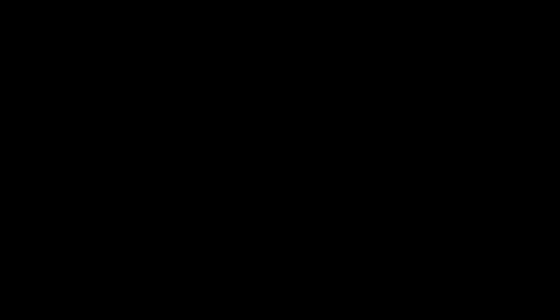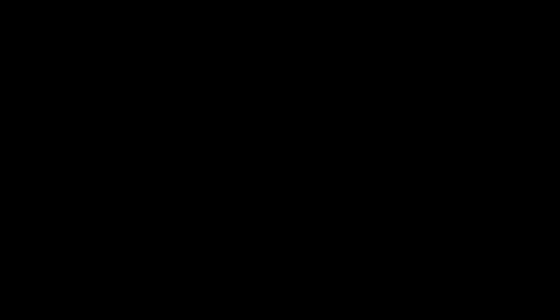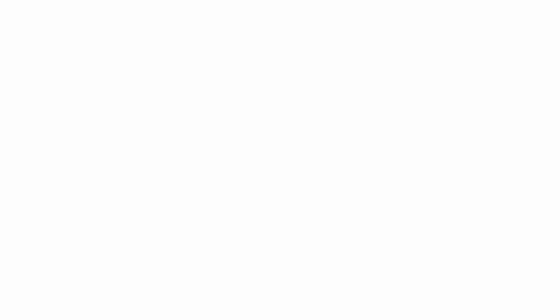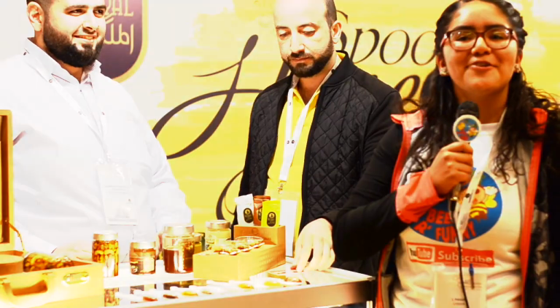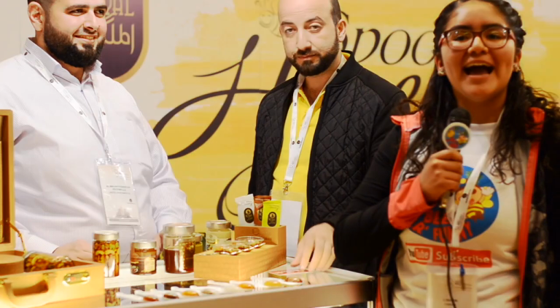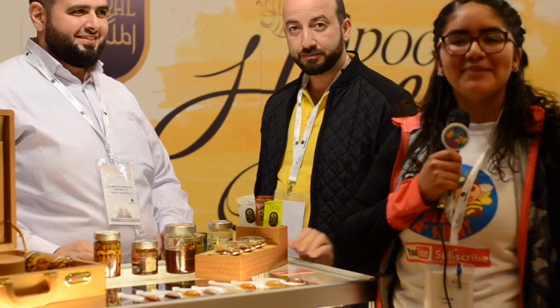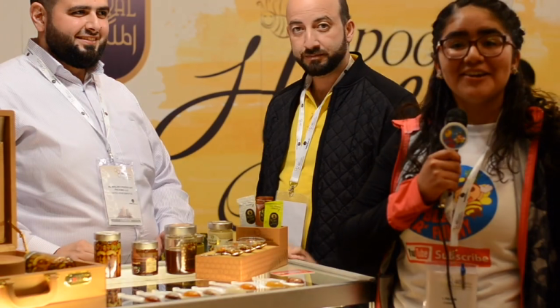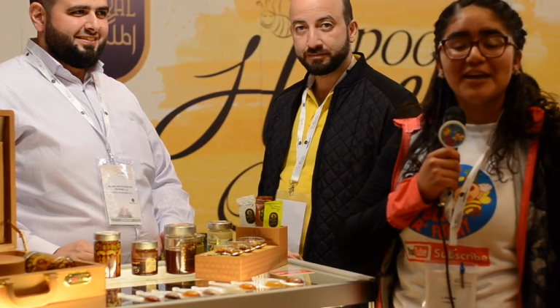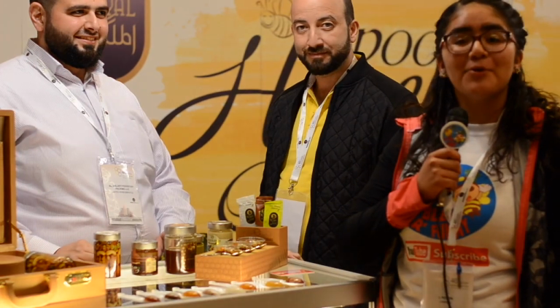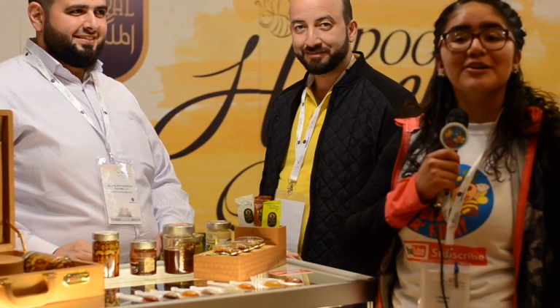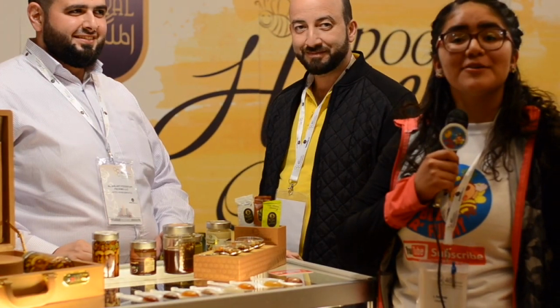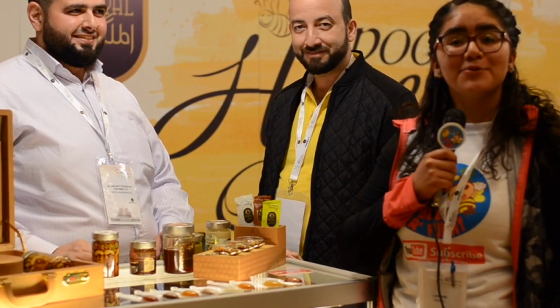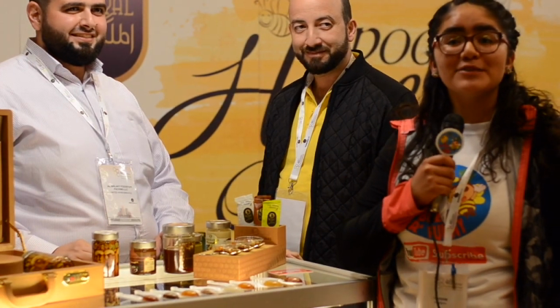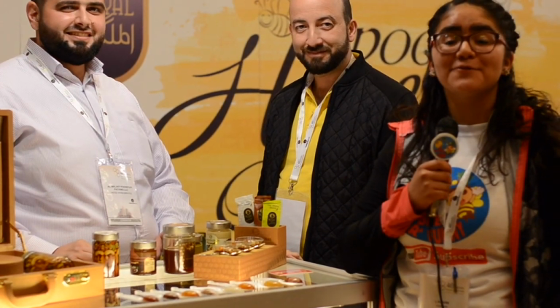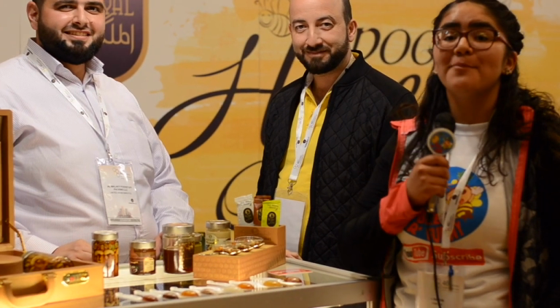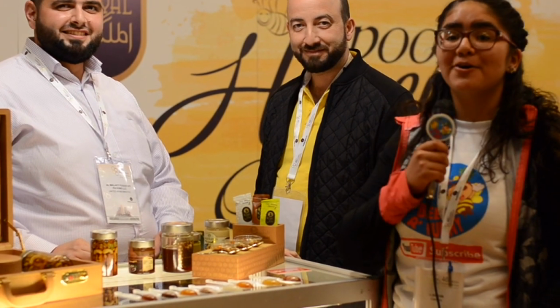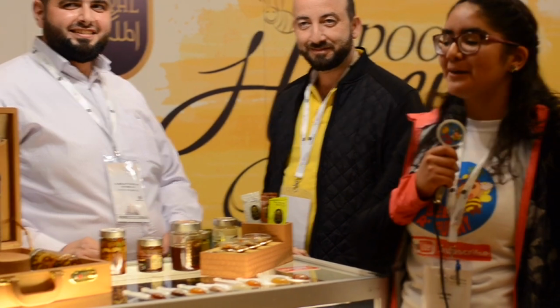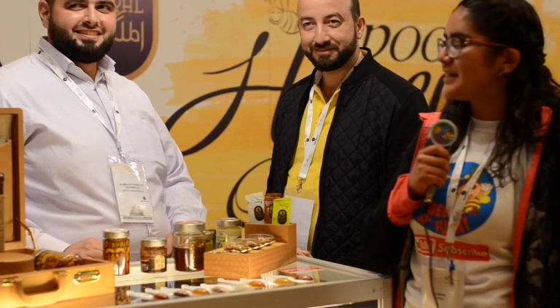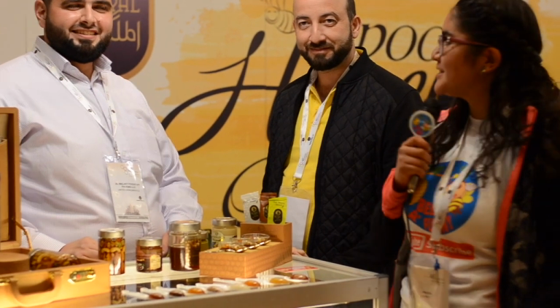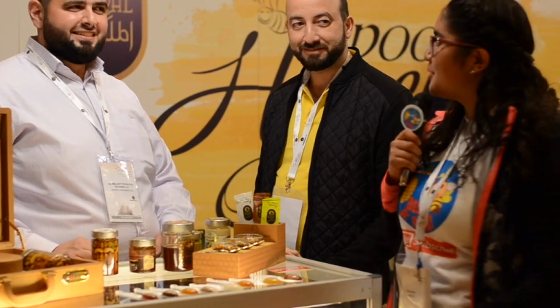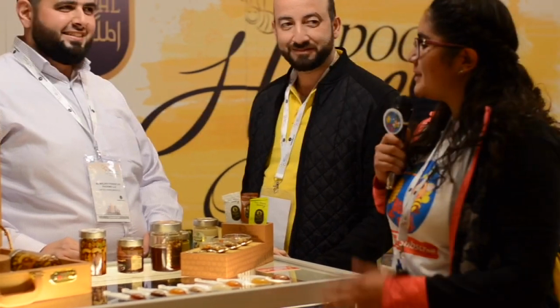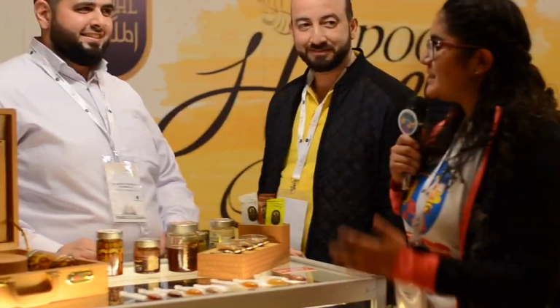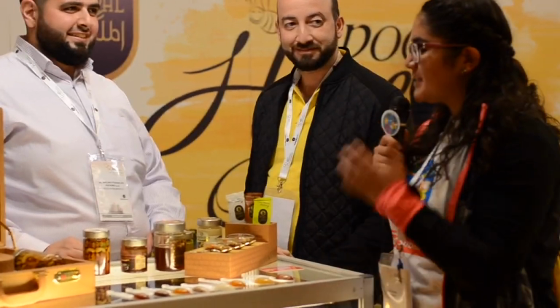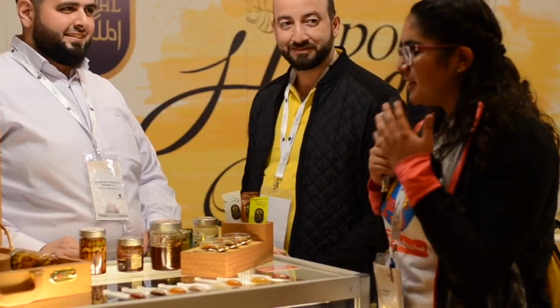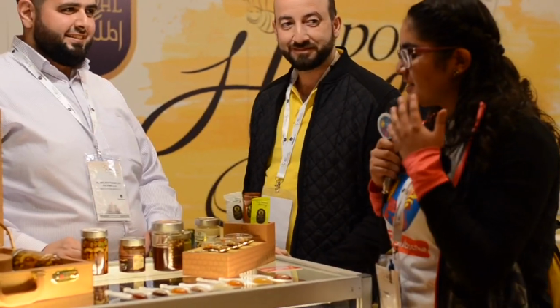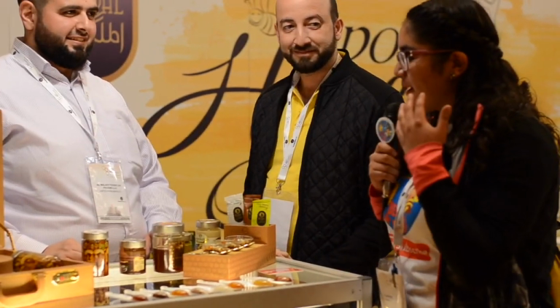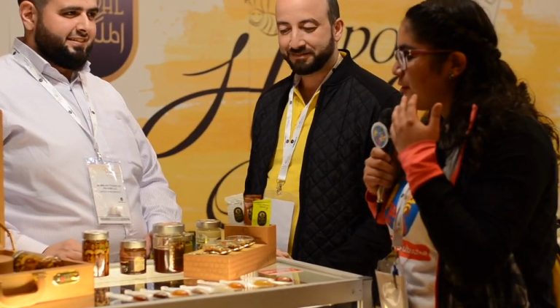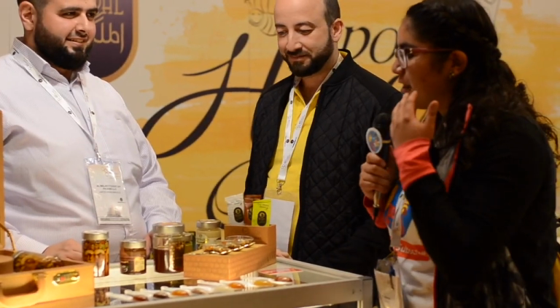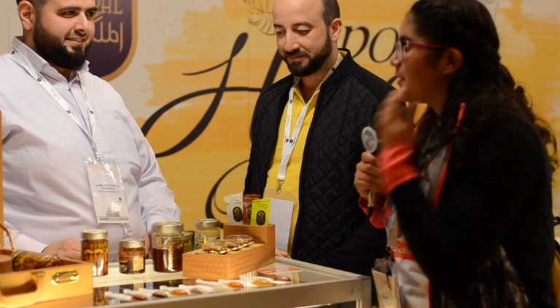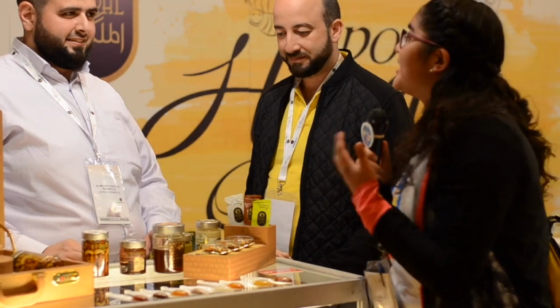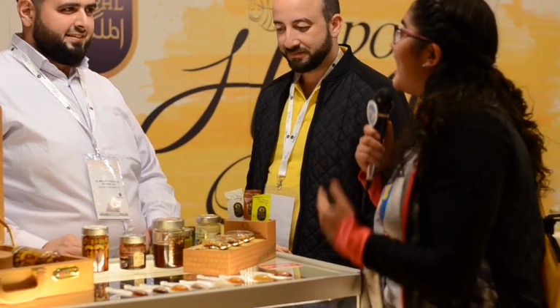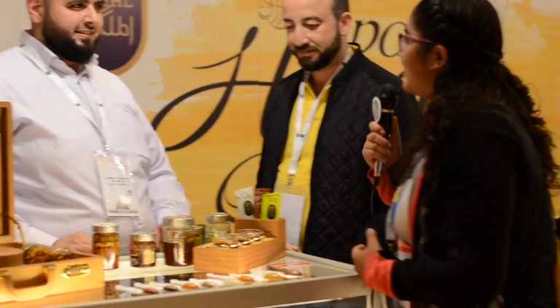I am here in one of the booths from Arabia. Please tell us about Arabian honey.